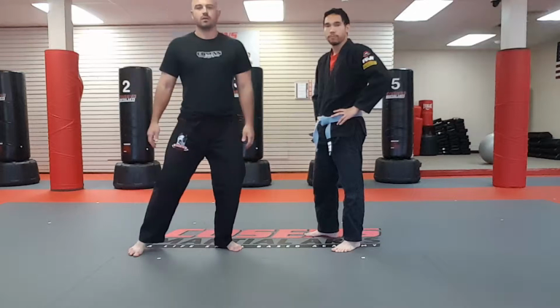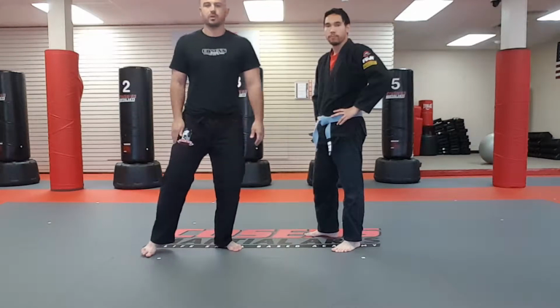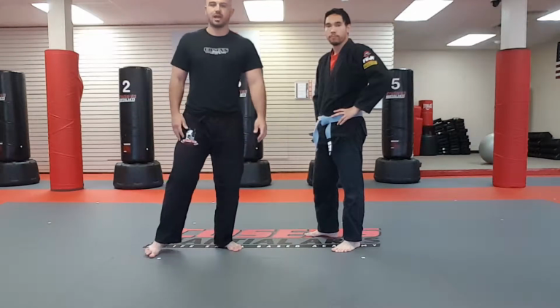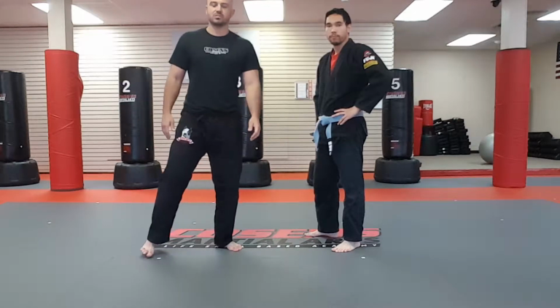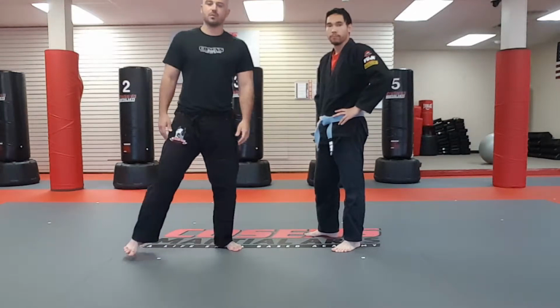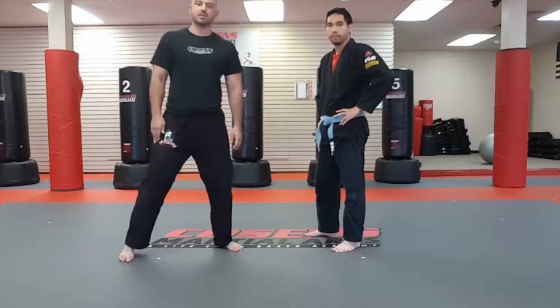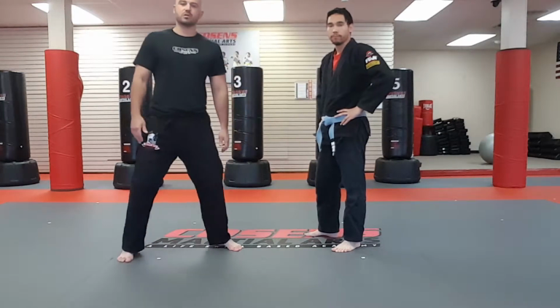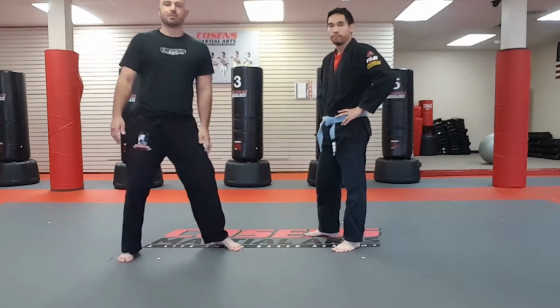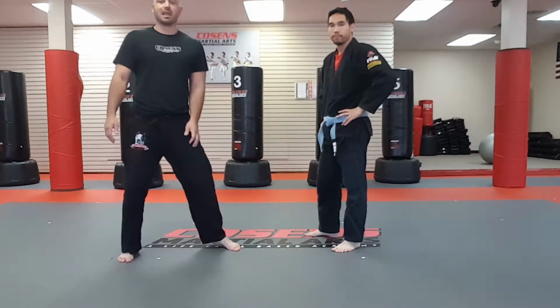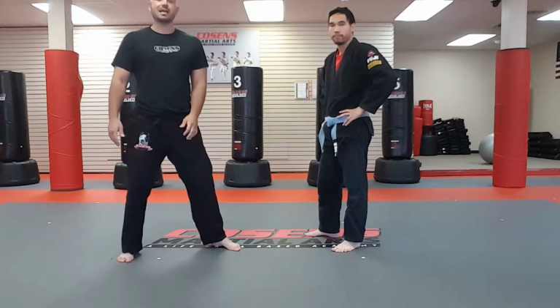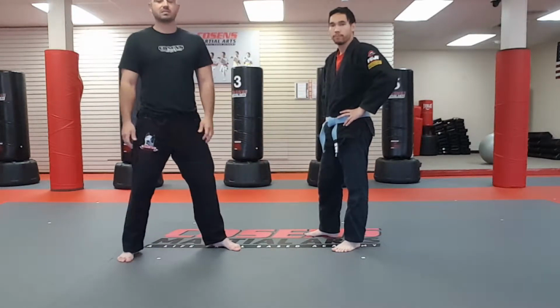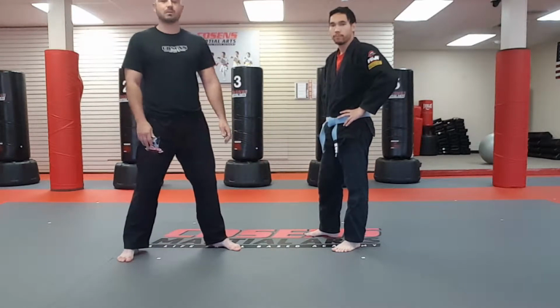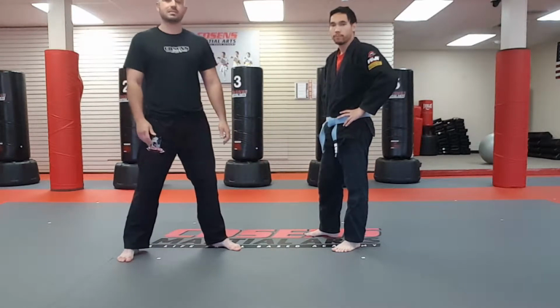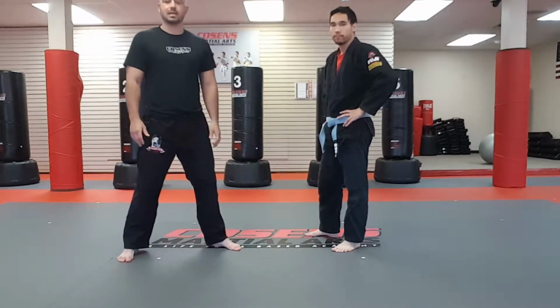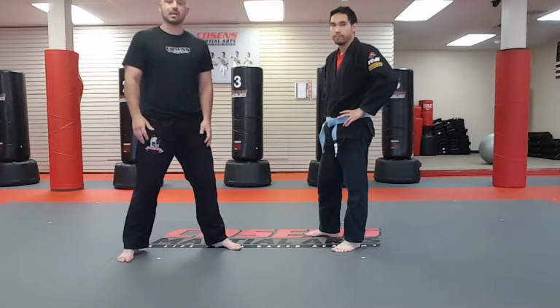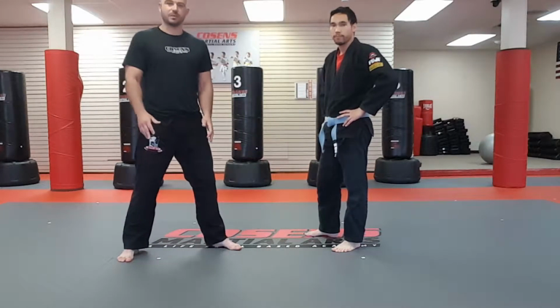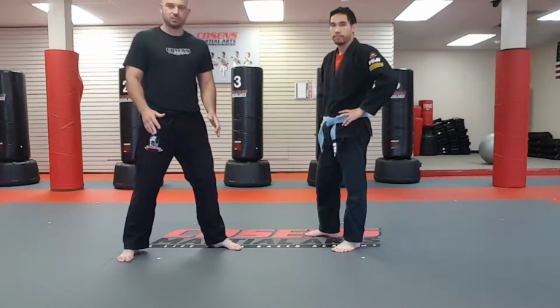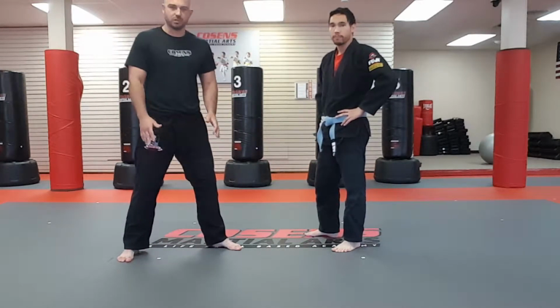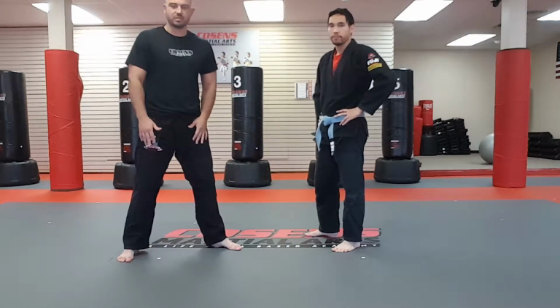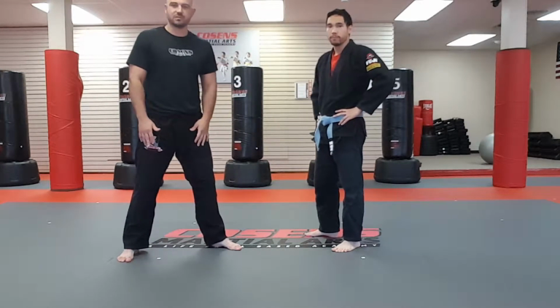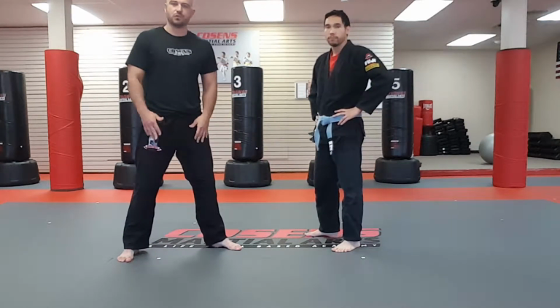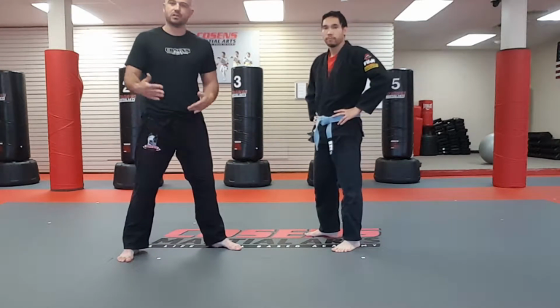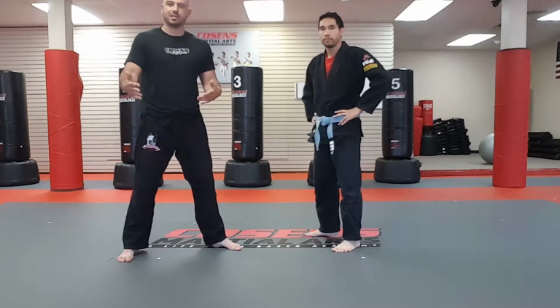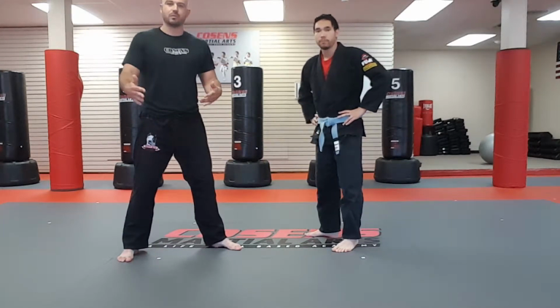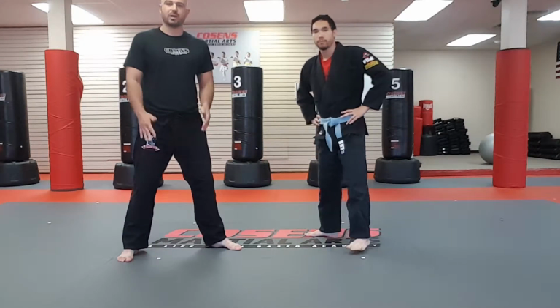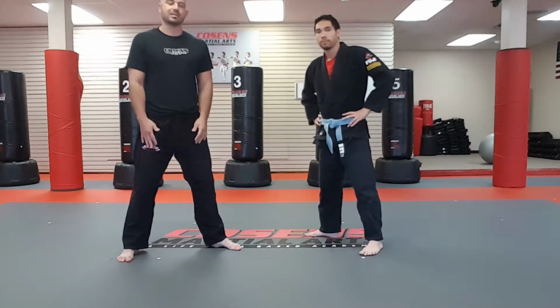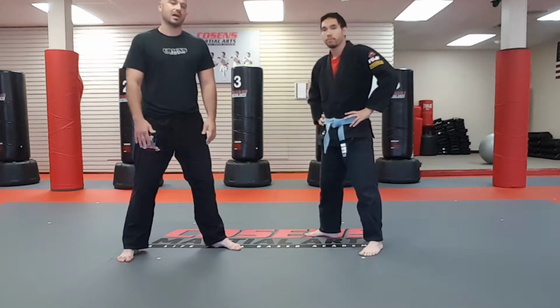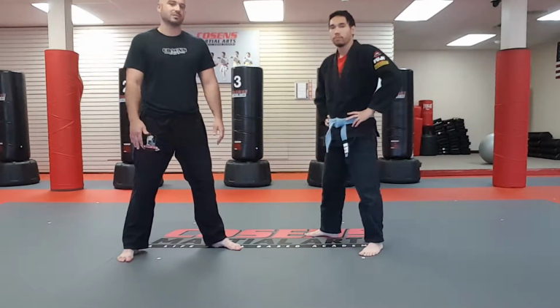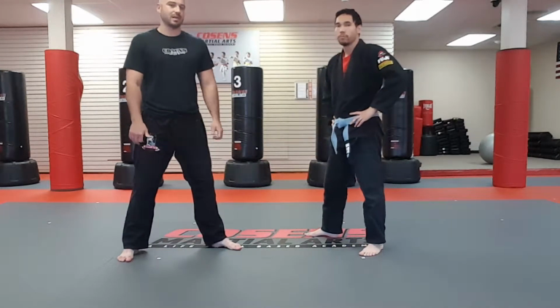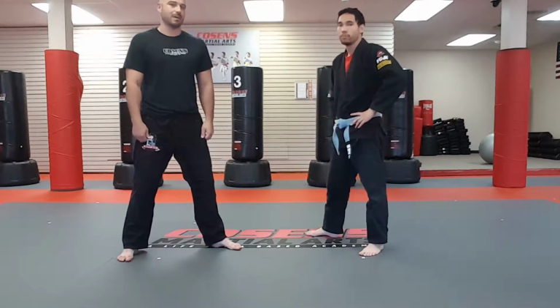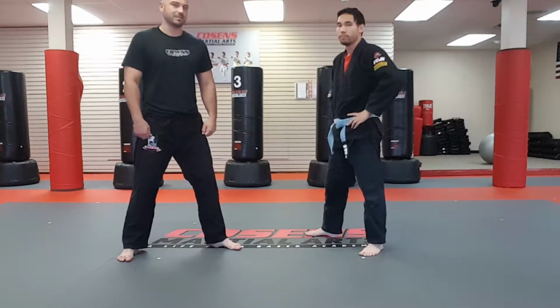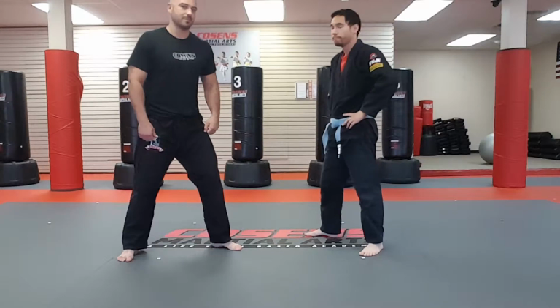Okay guys, so now we're going to do a blast double leg takedown. Let's show you this in full and then we'll break it down step by step.